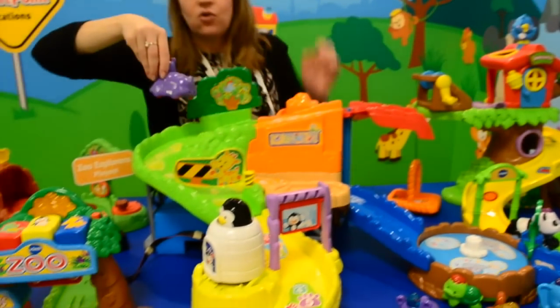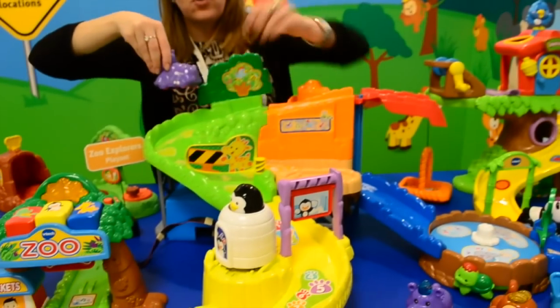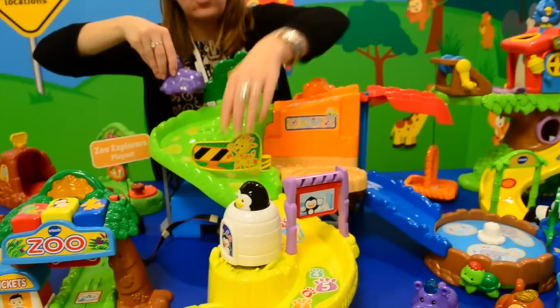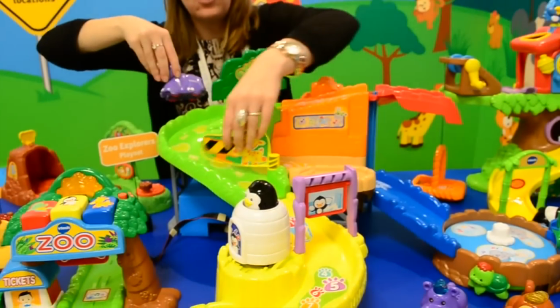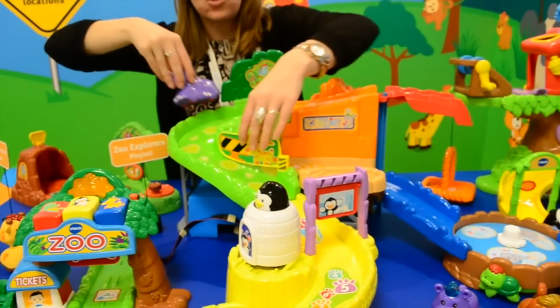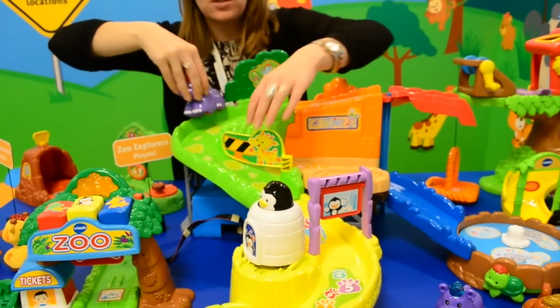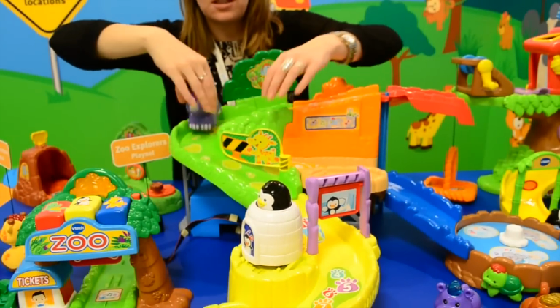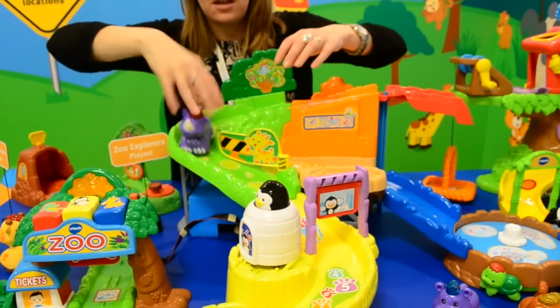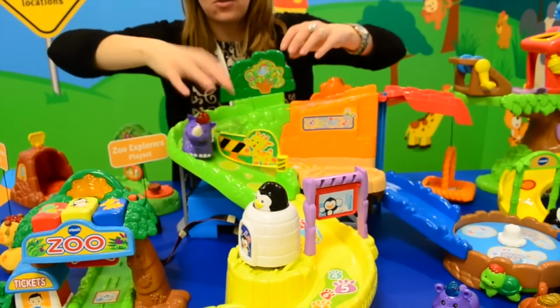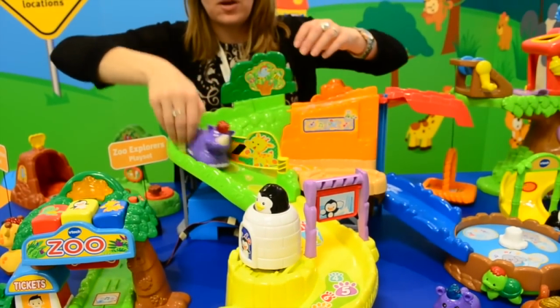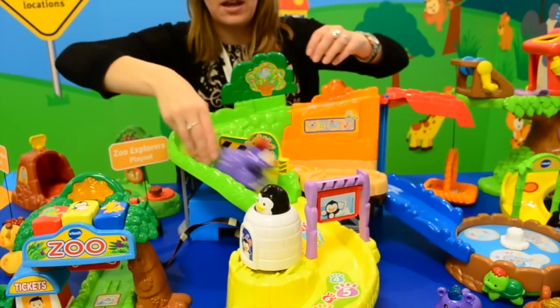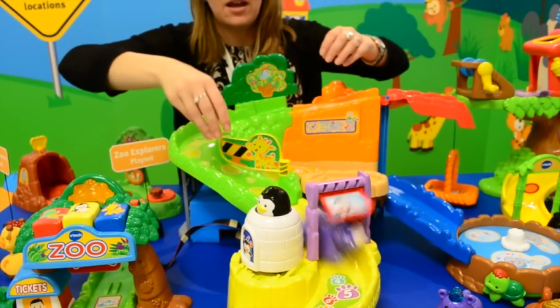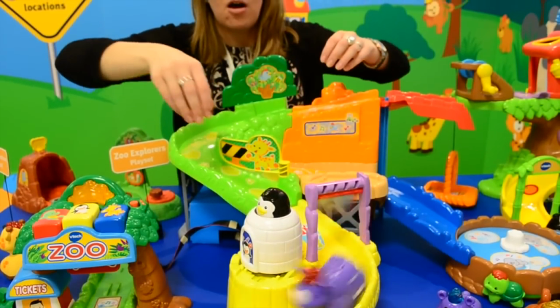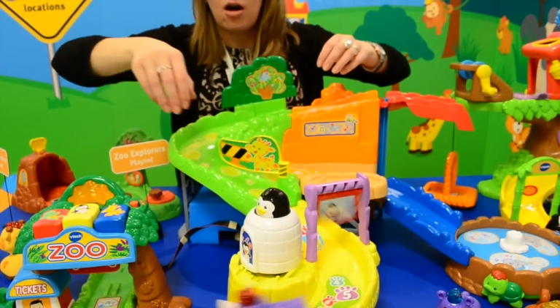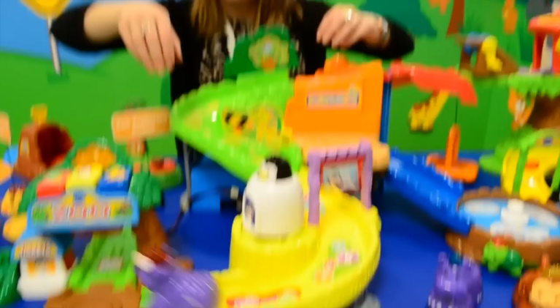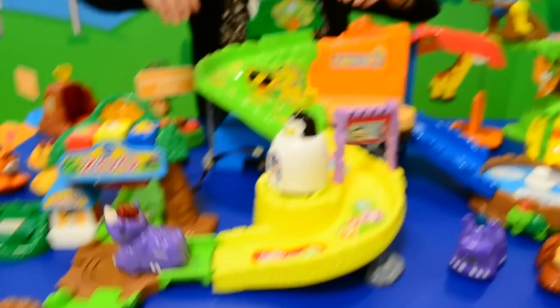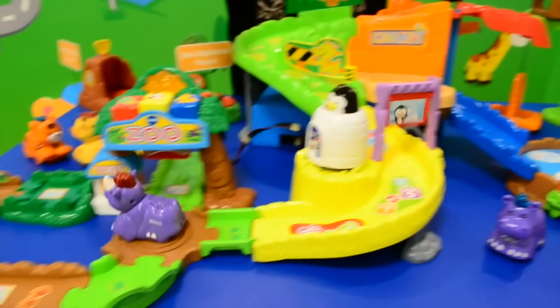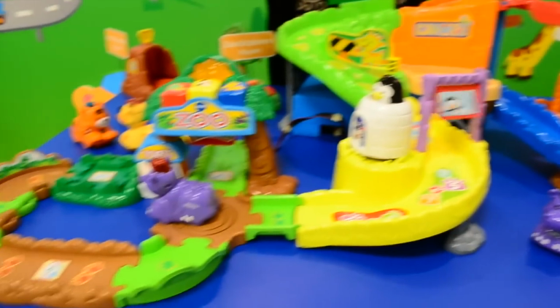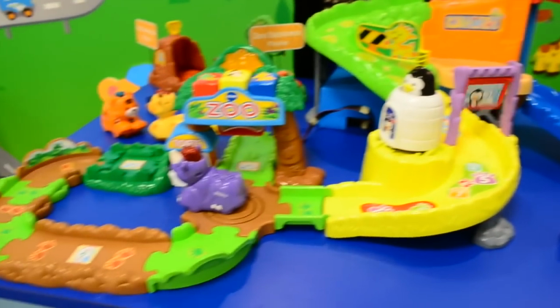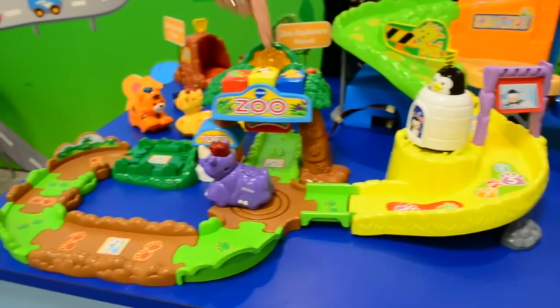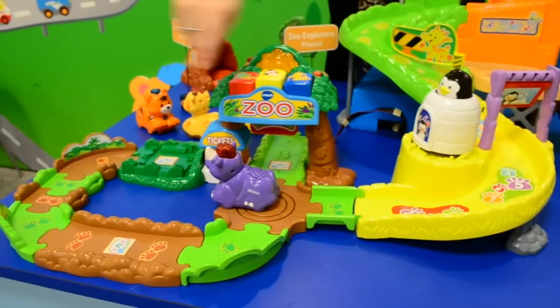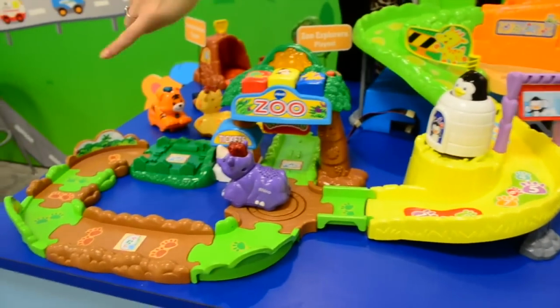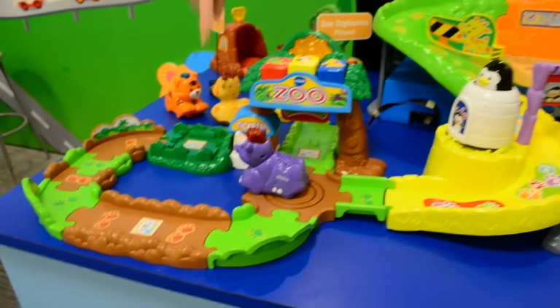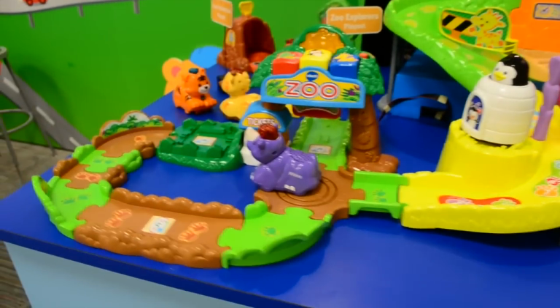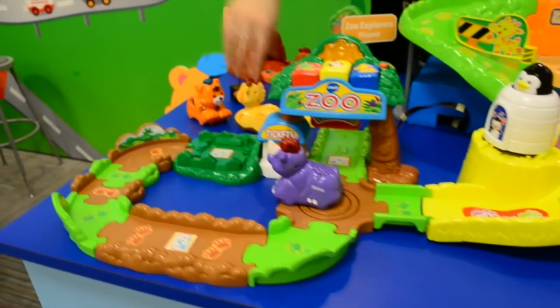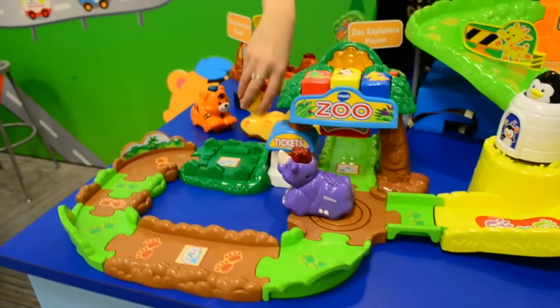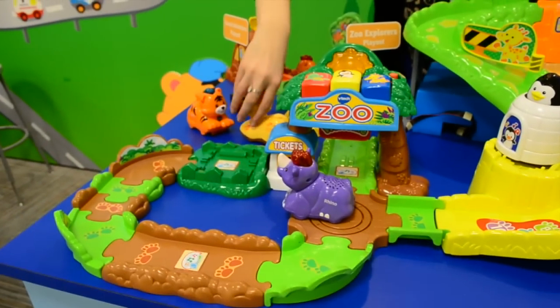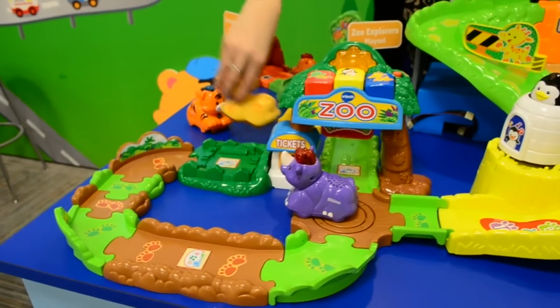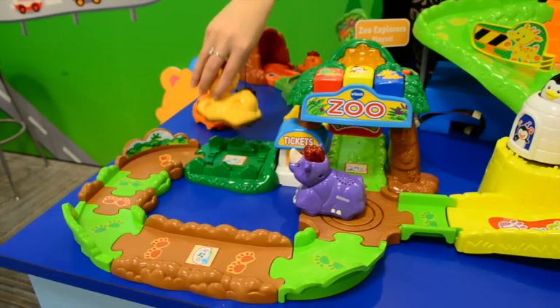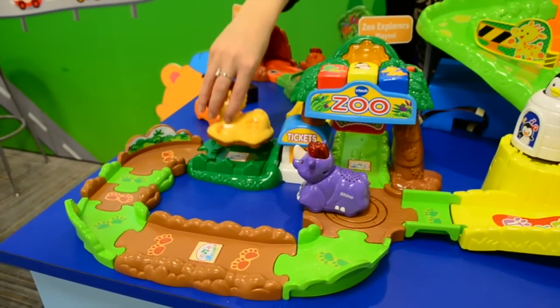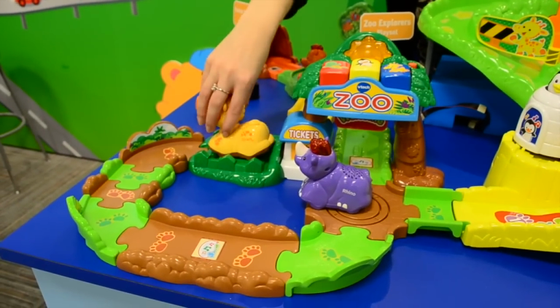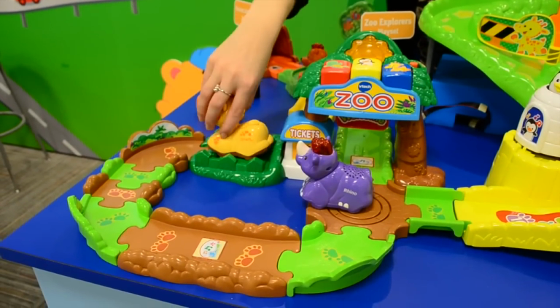Or if you want you can twist it the other way and he'll go down and explore all the other areas of the zoo. It will work with any of the other GoGoSmart Animals as well.